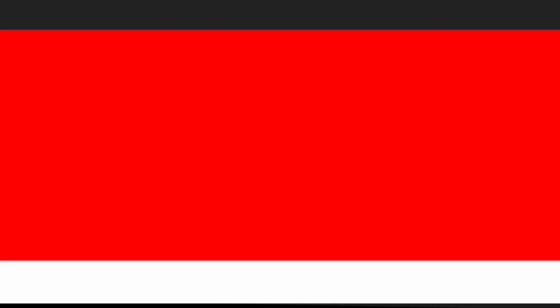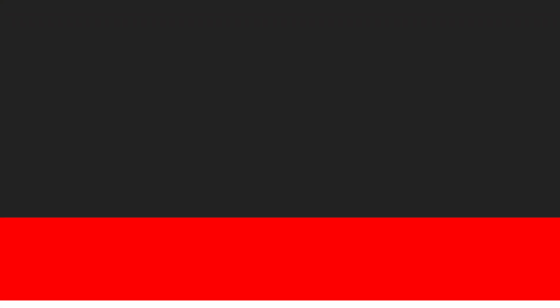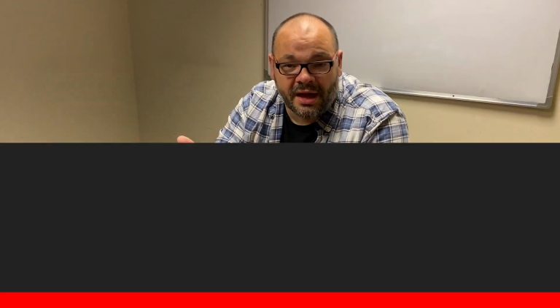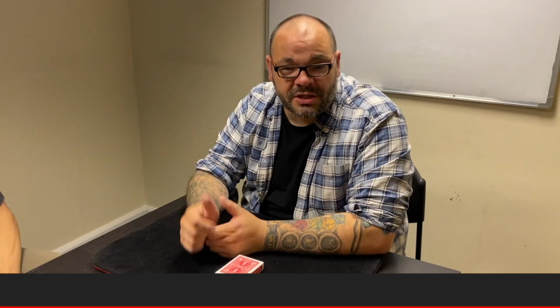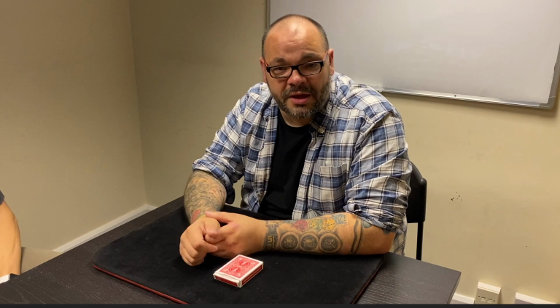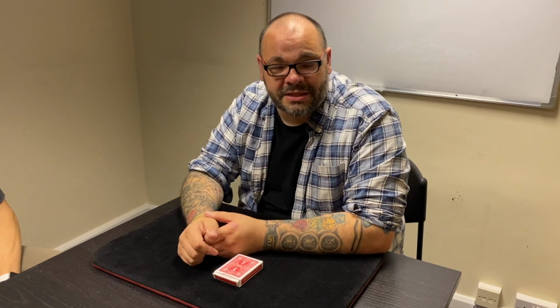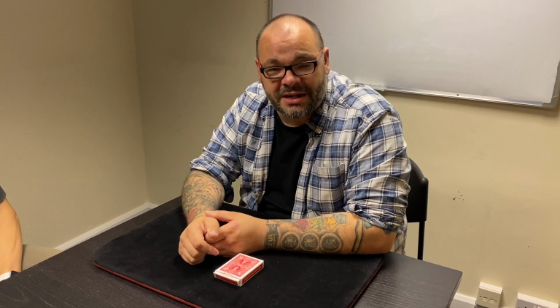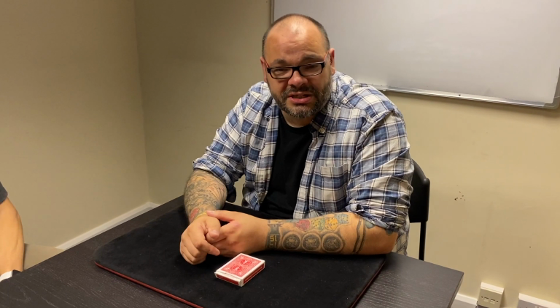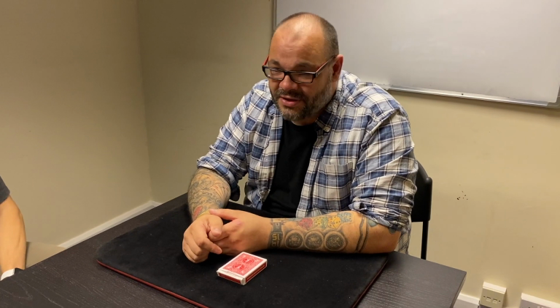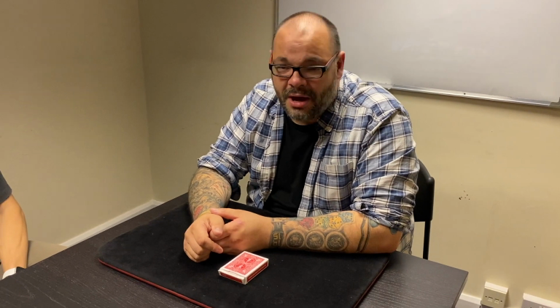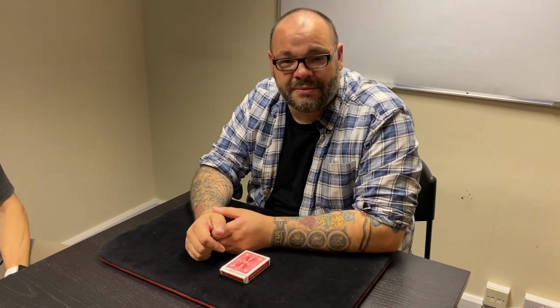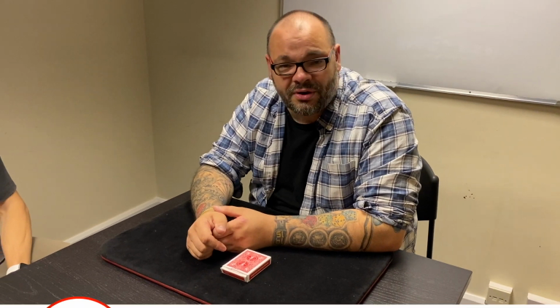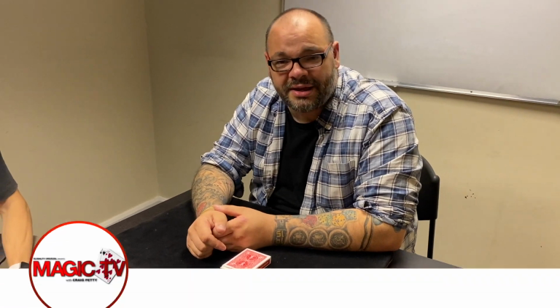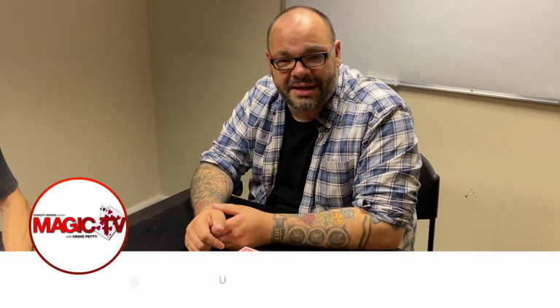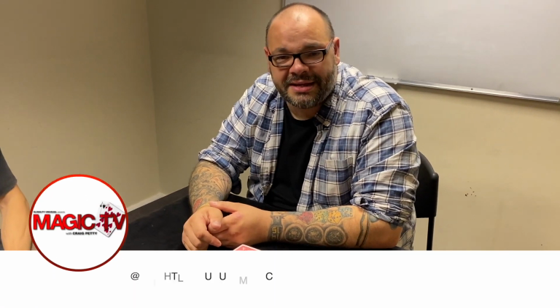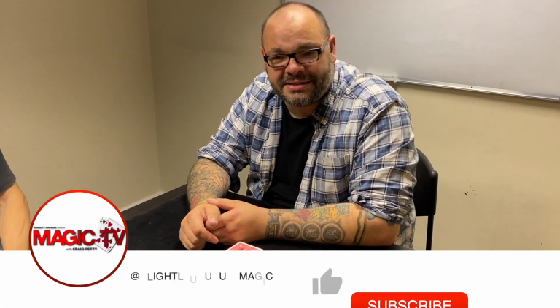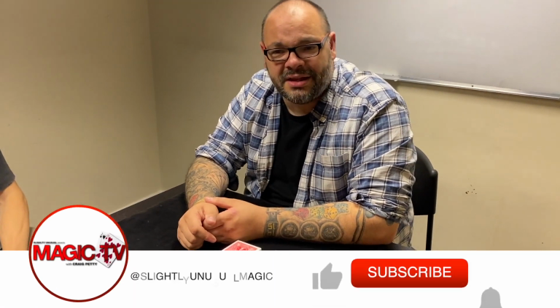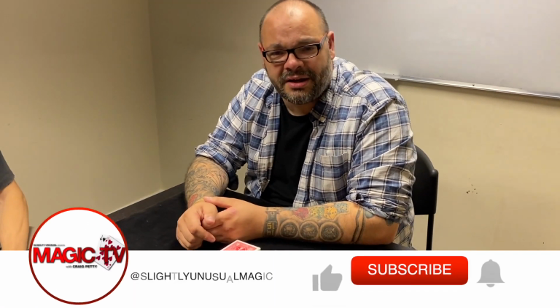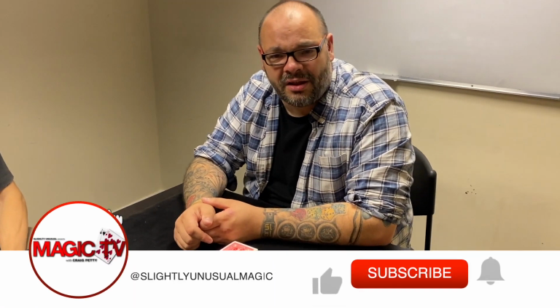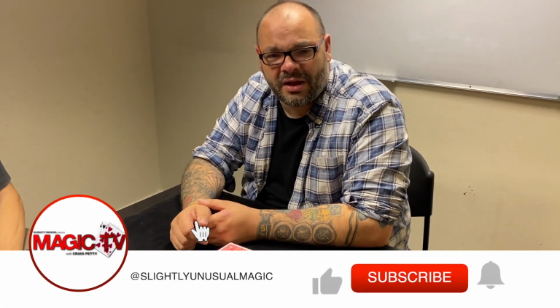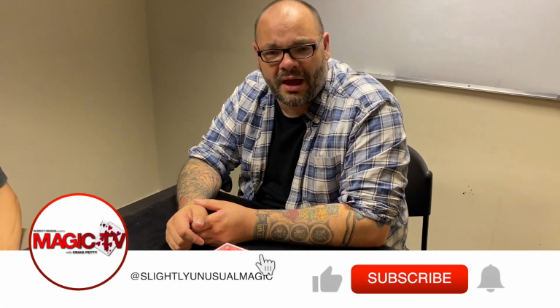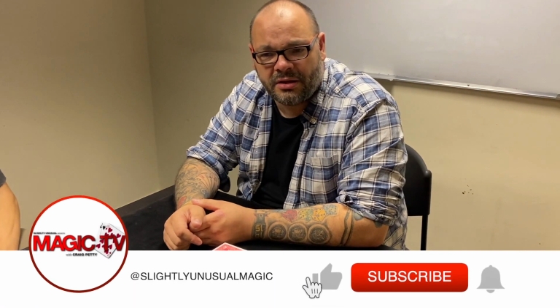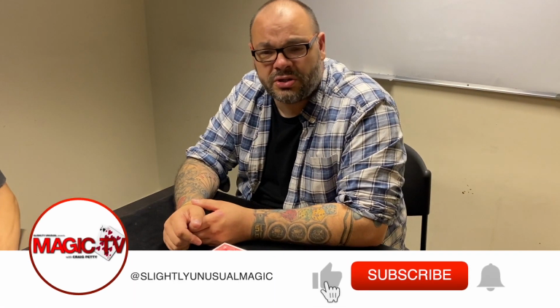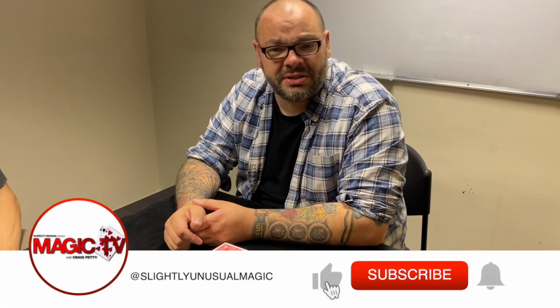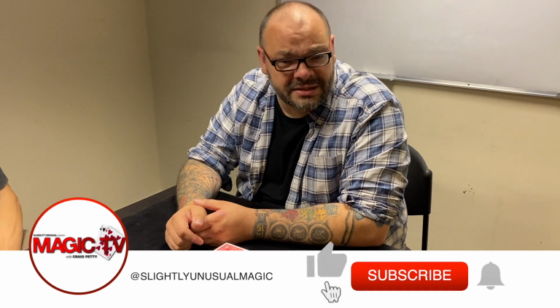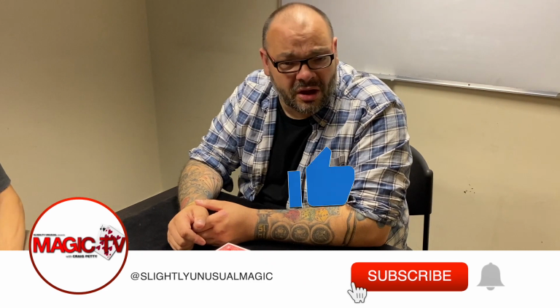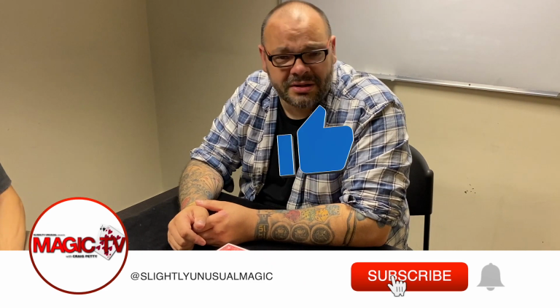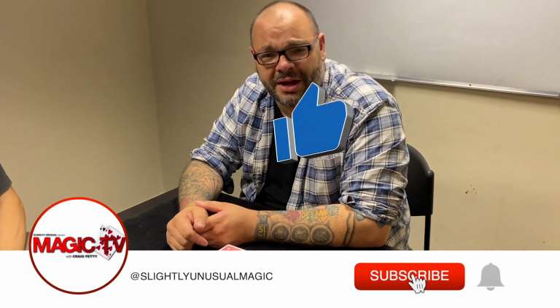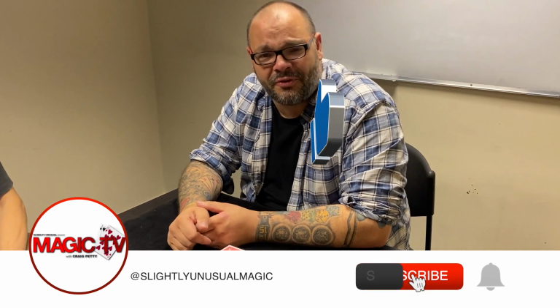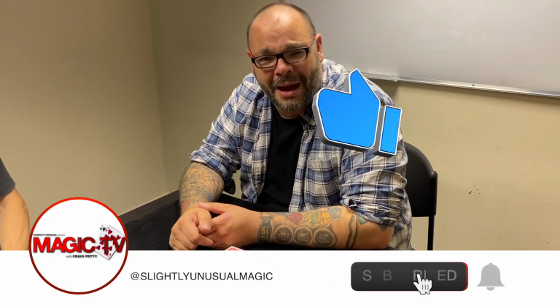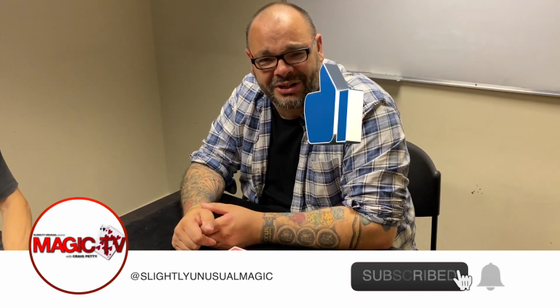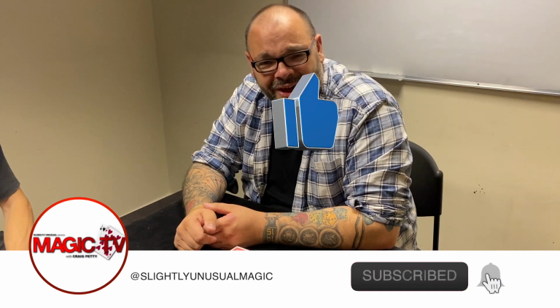Hey guys, welcome back to Magic TV. My name's Craig. It is — well, it's six o'clock and it's time for Magic Live.